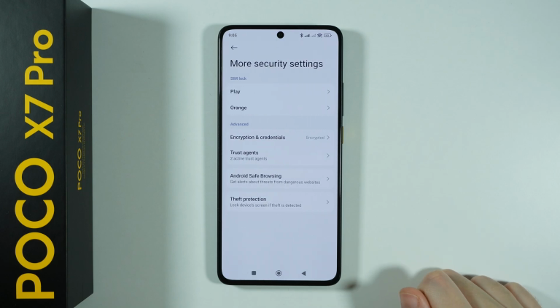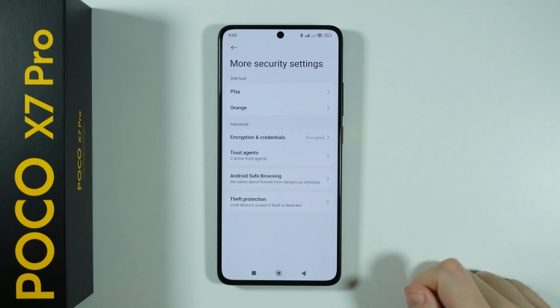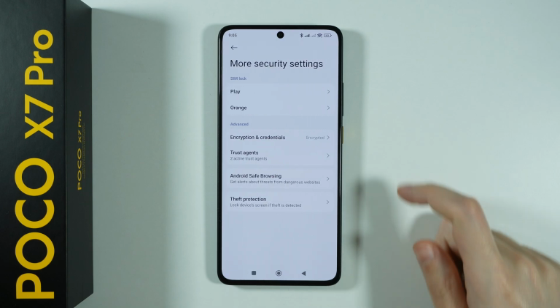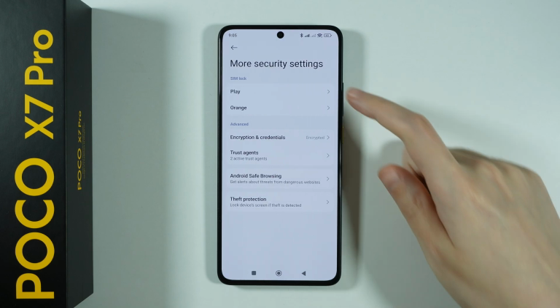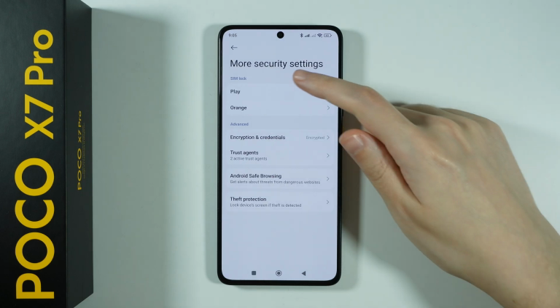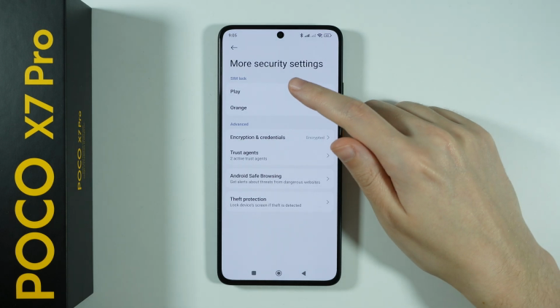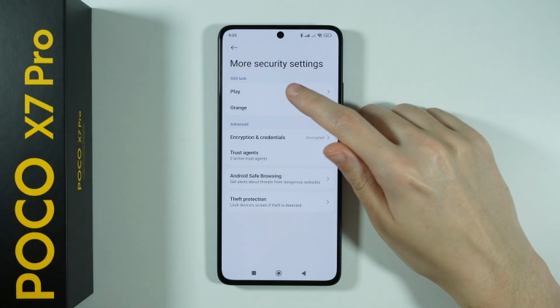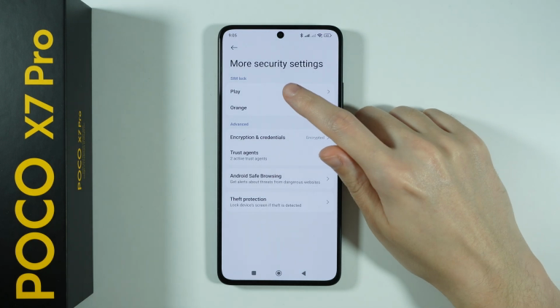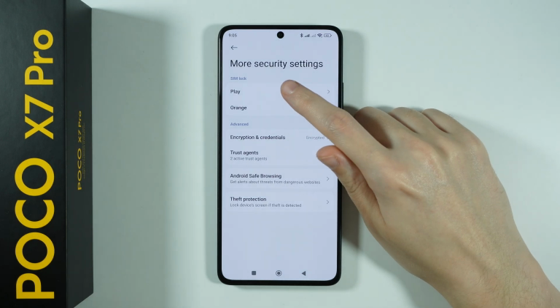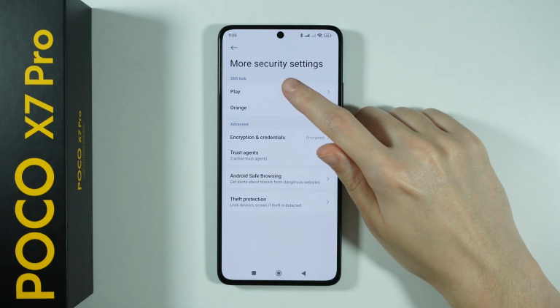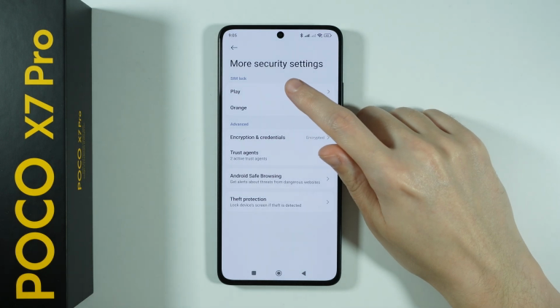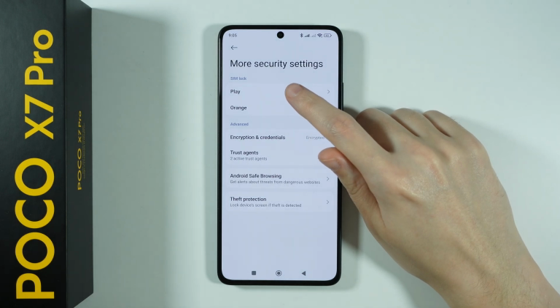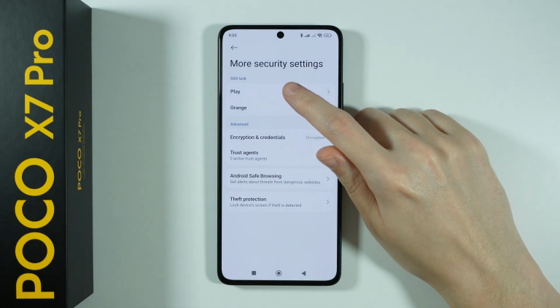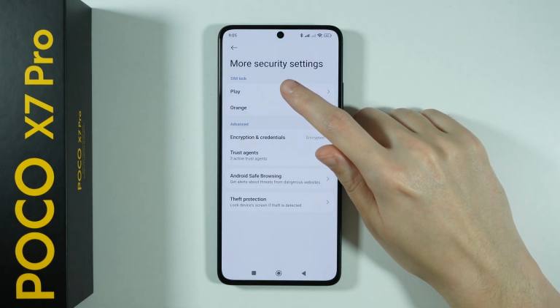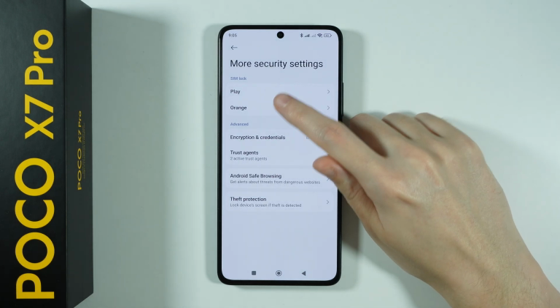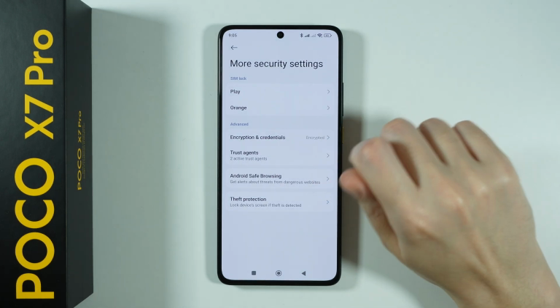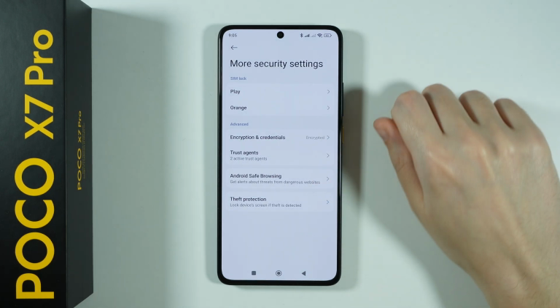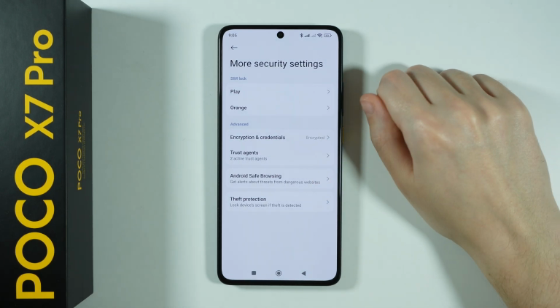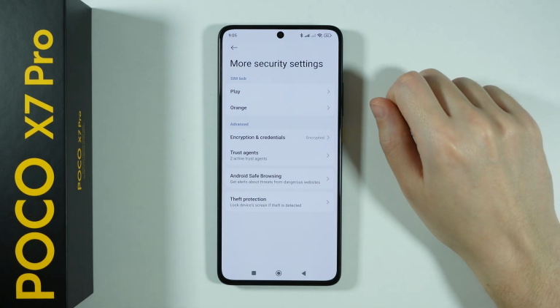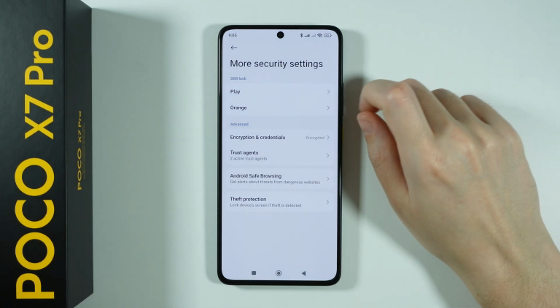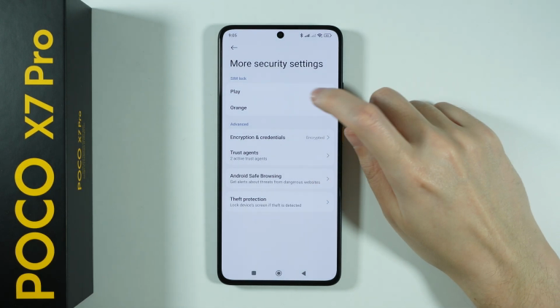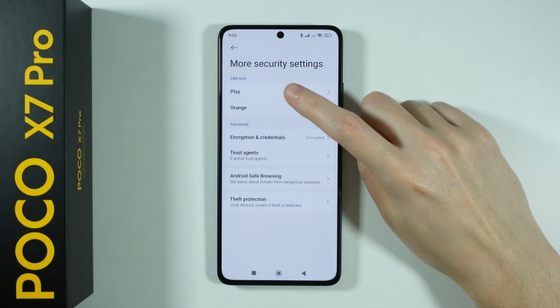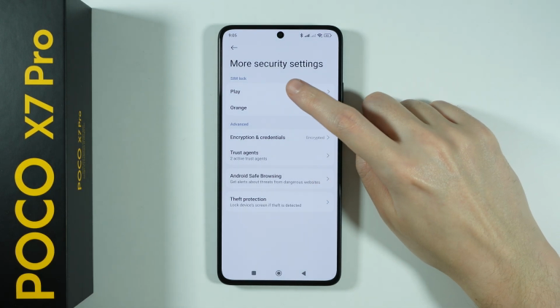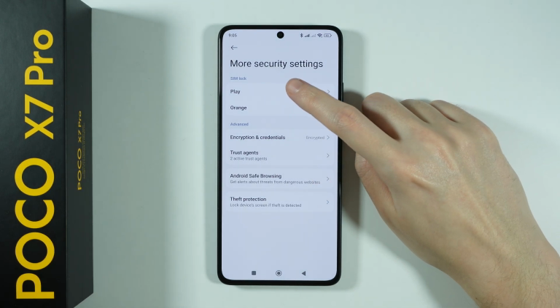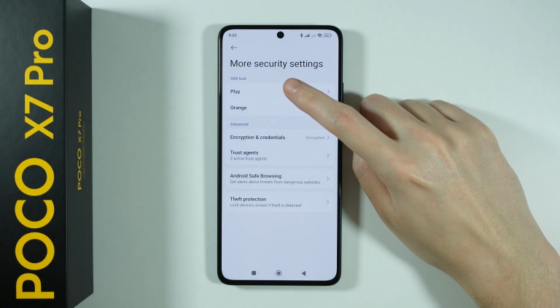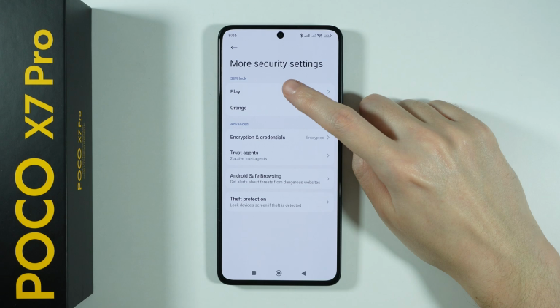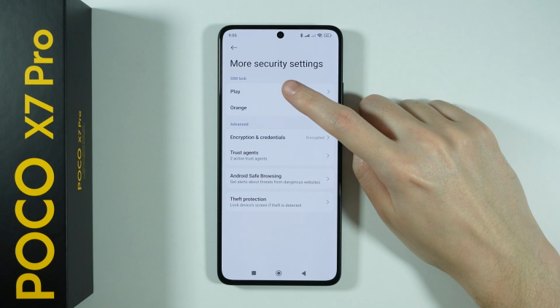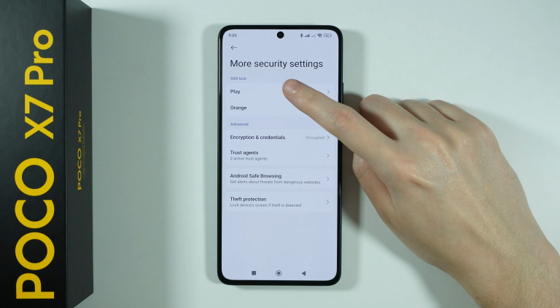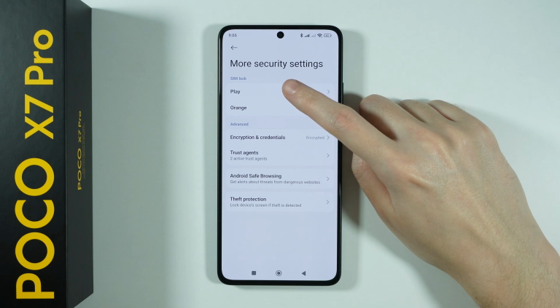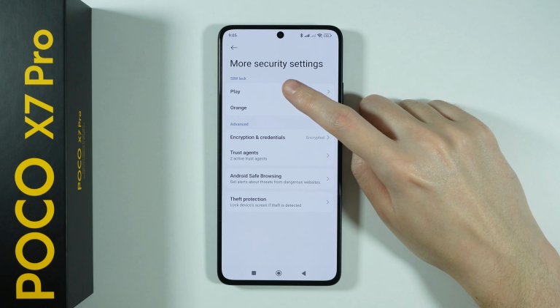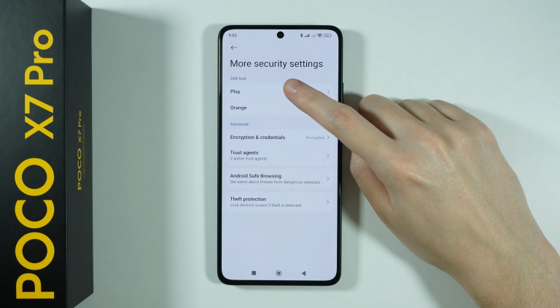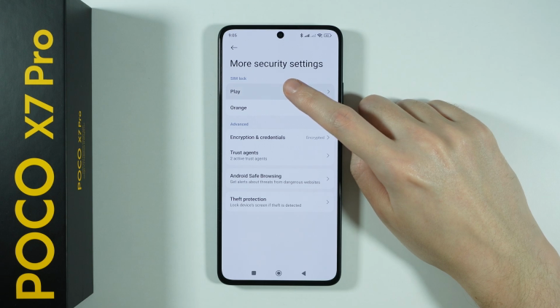And now here at the top, you need to choose your SIM card, especially if you have more than one SIM card inserted.